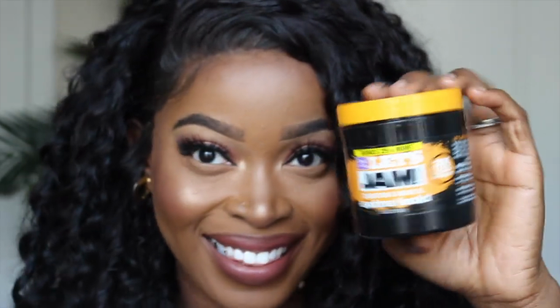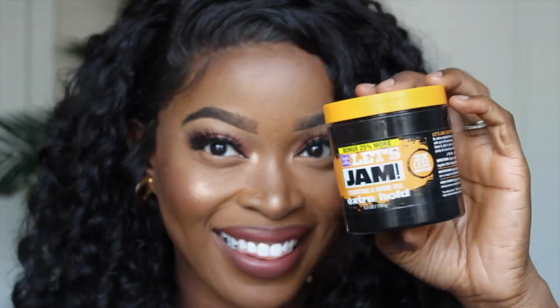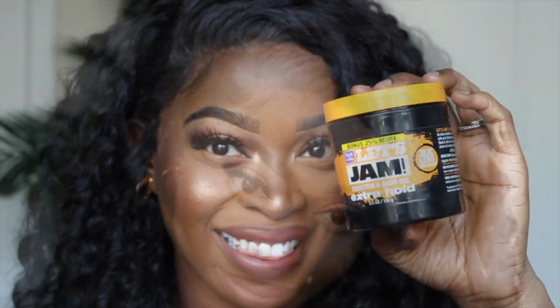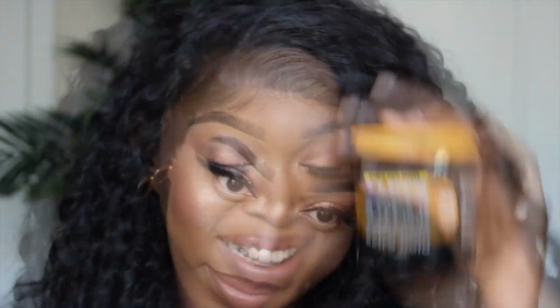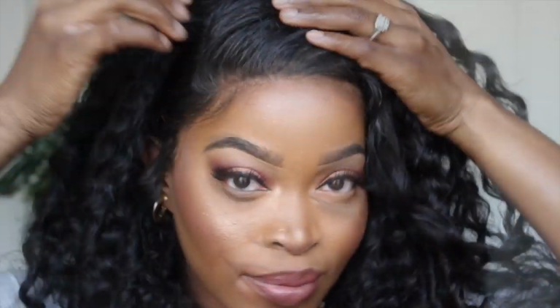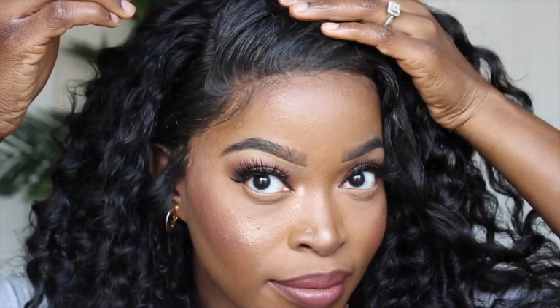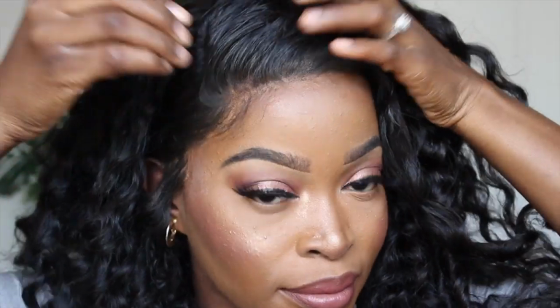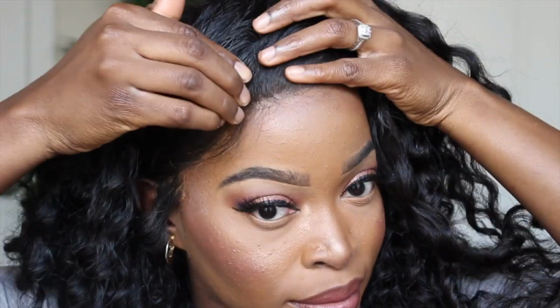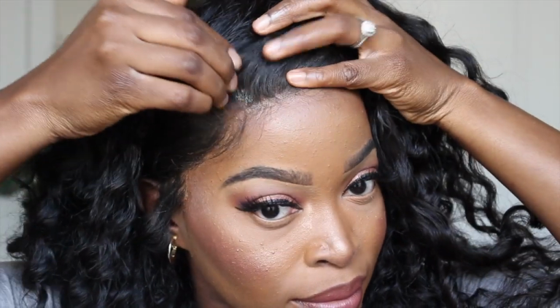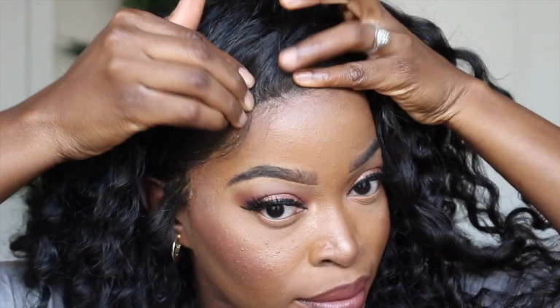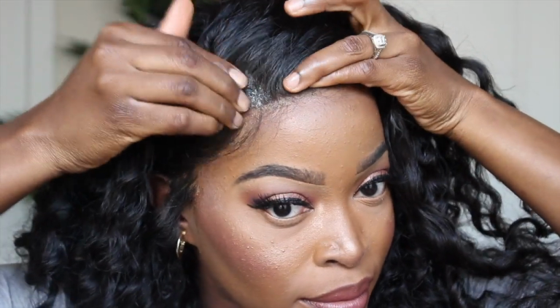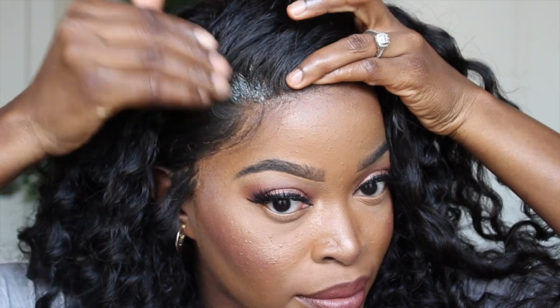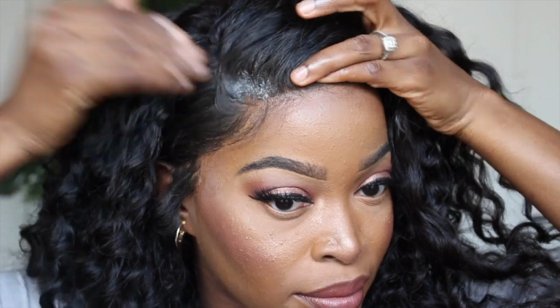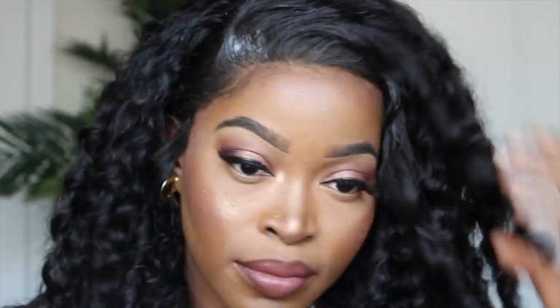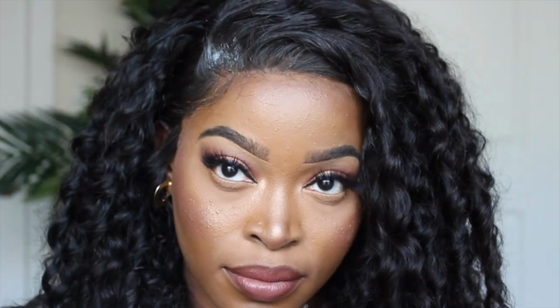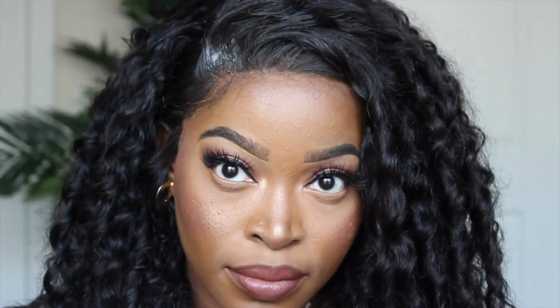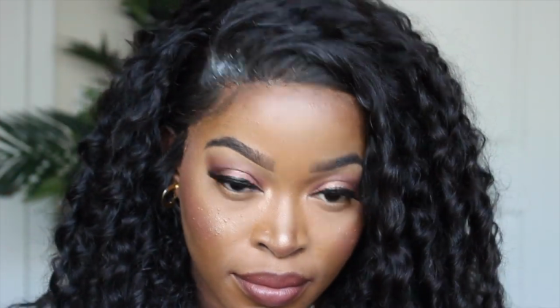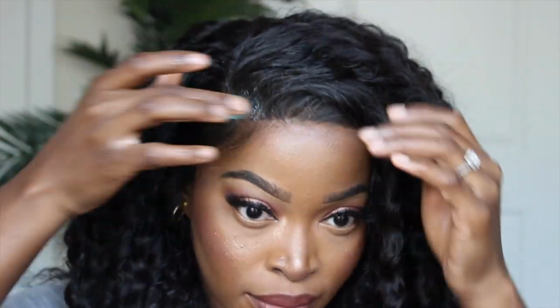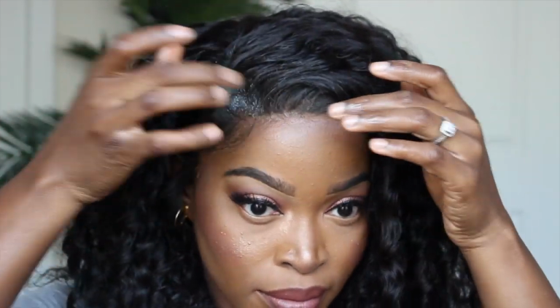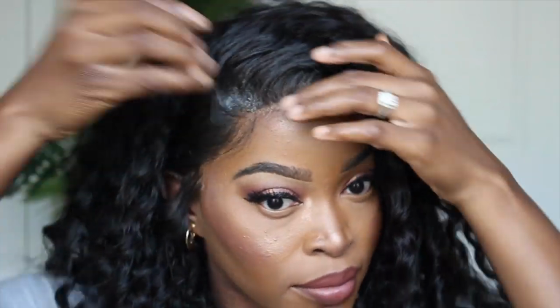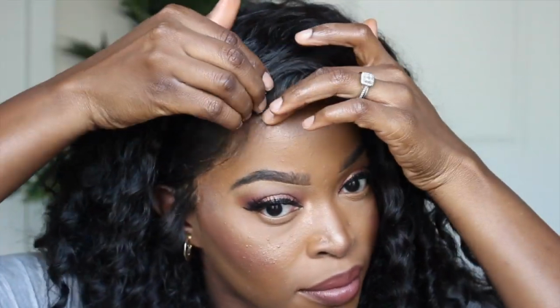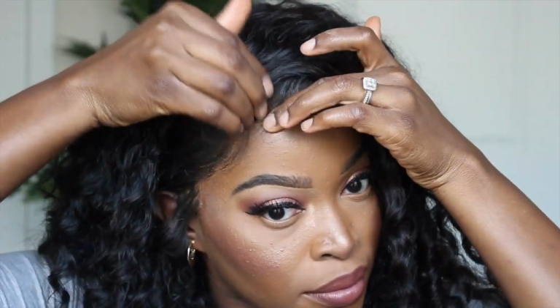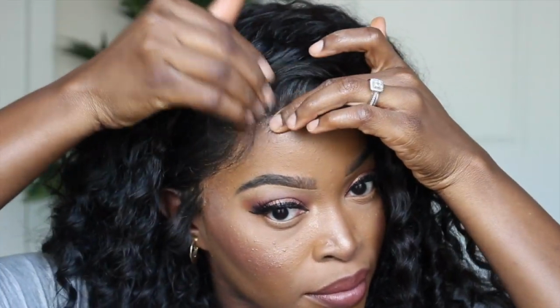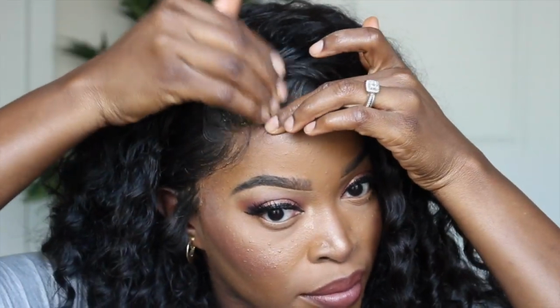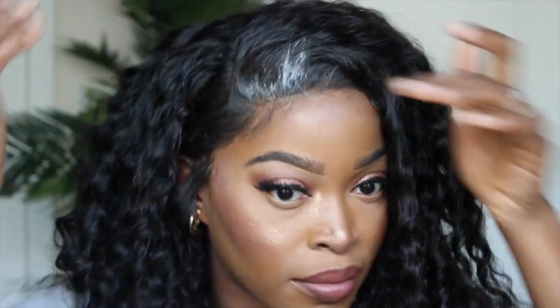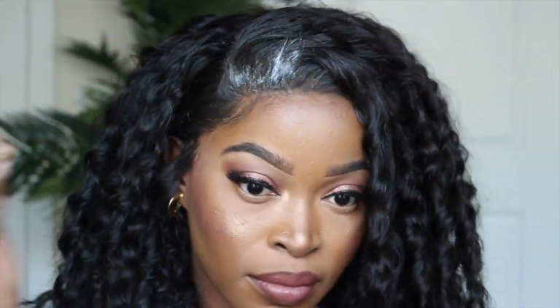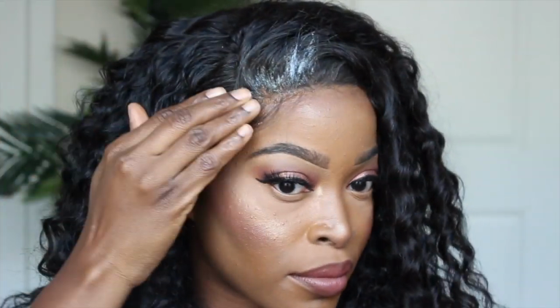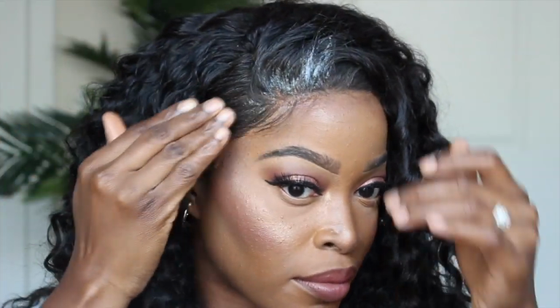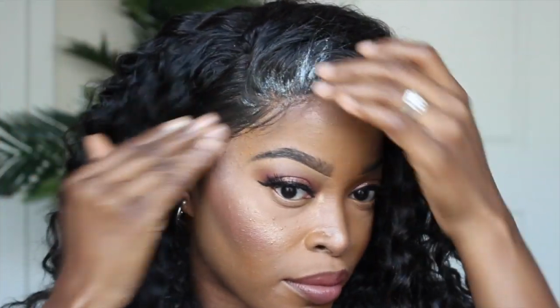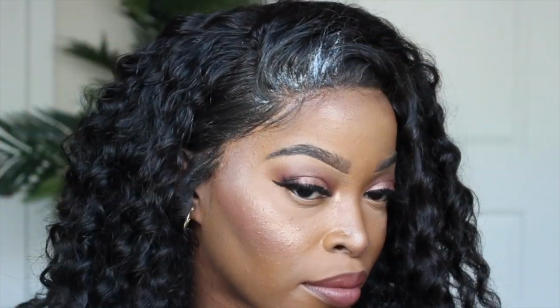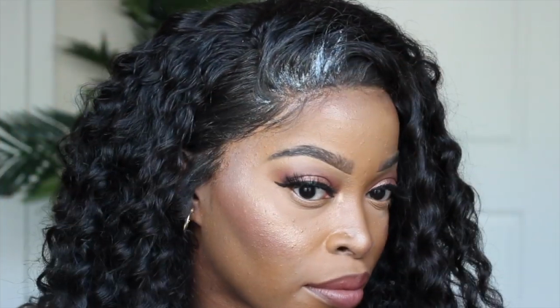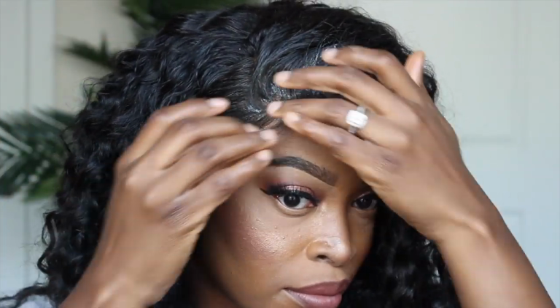Now the jam is coming. This is my jam — when it comes to these types of textures, I love this stuff. It's going to look so juicy after we finish.